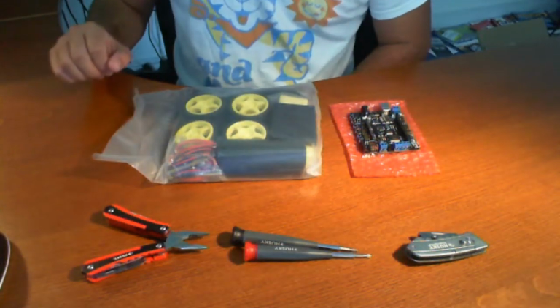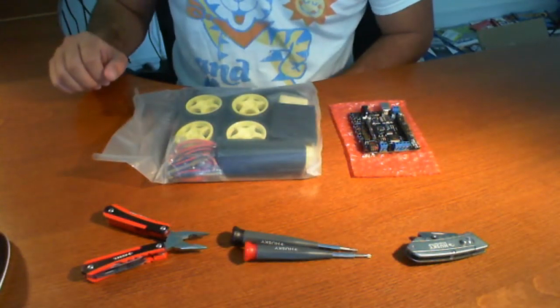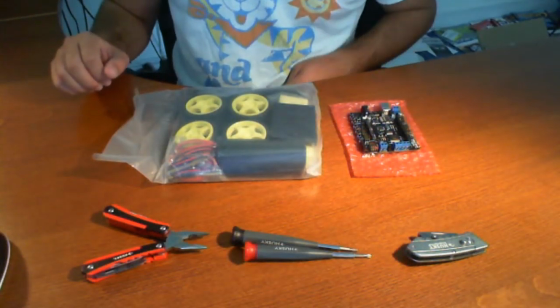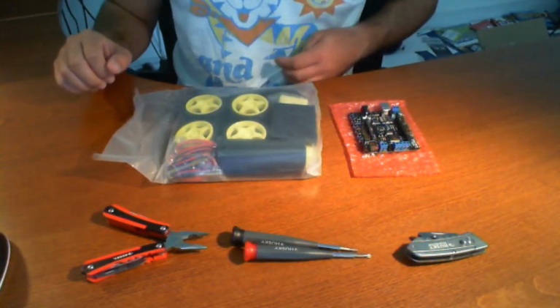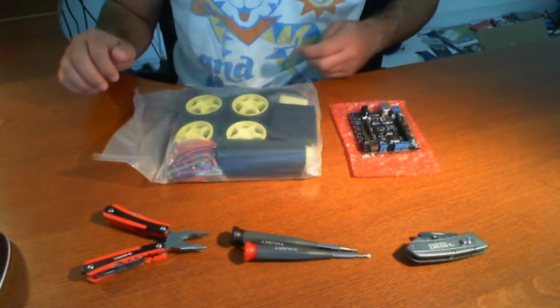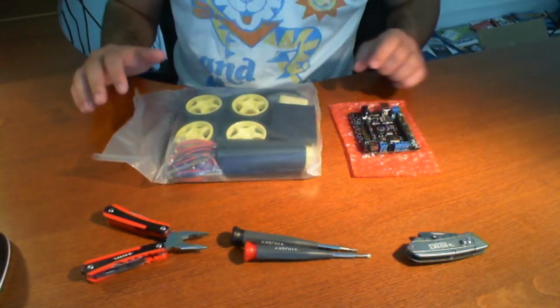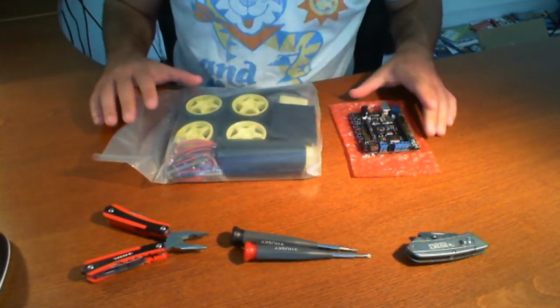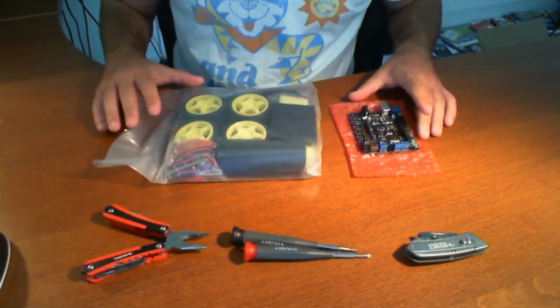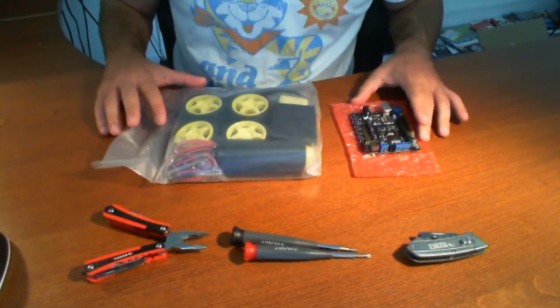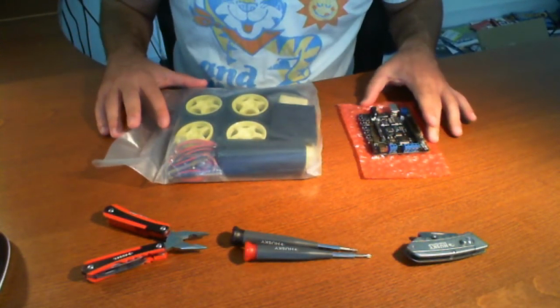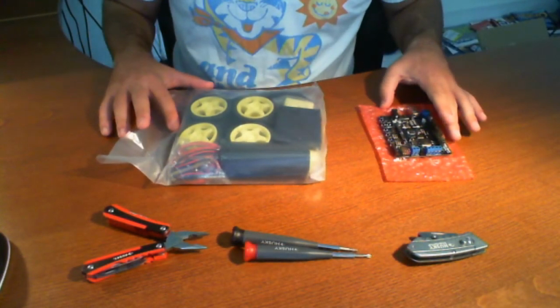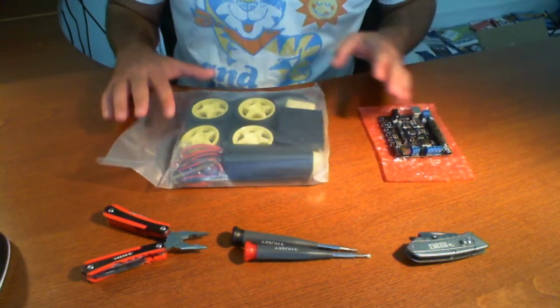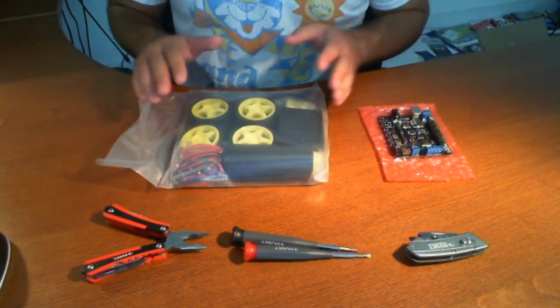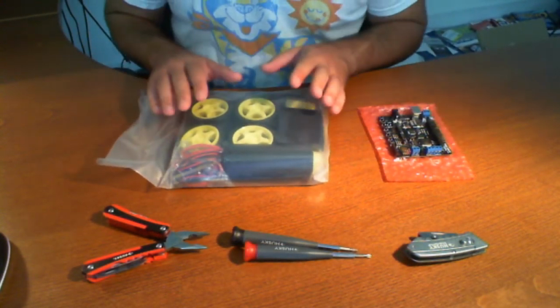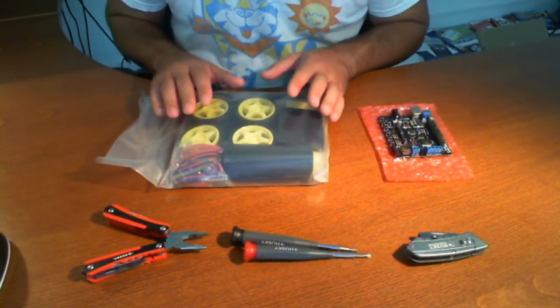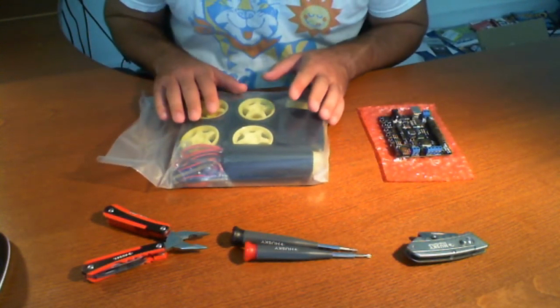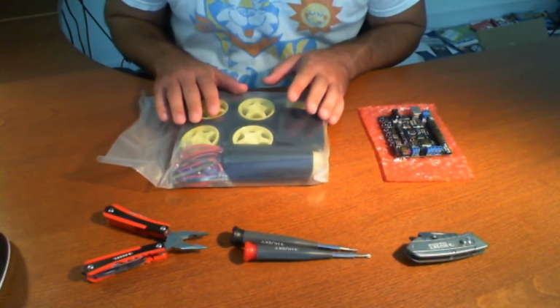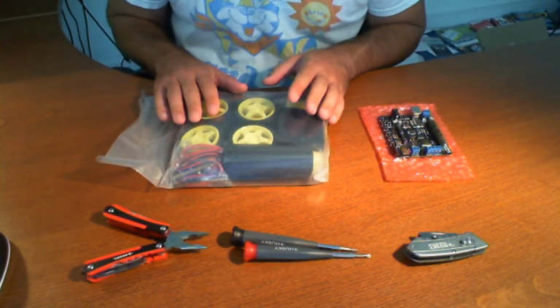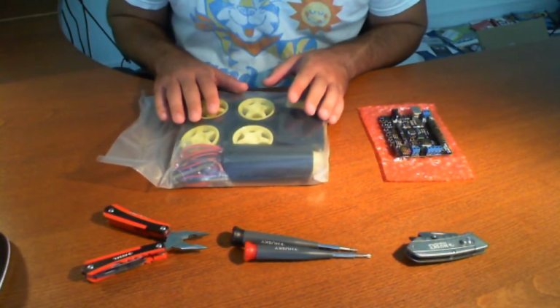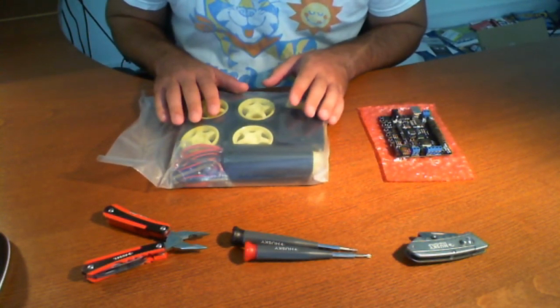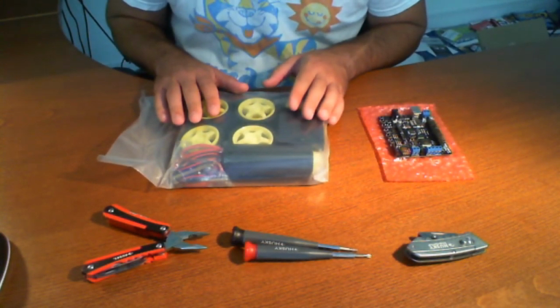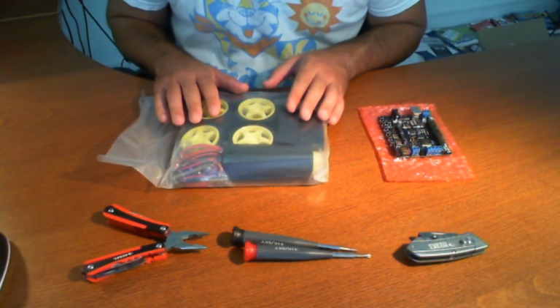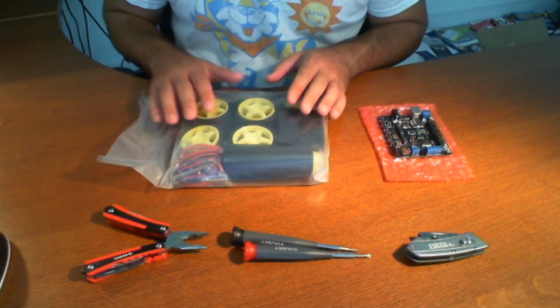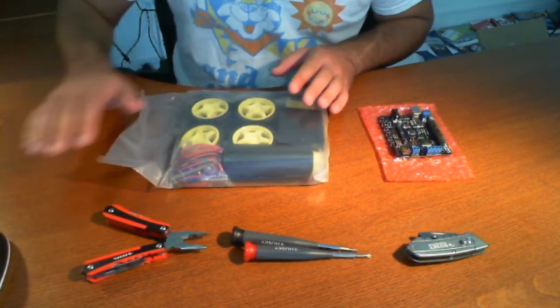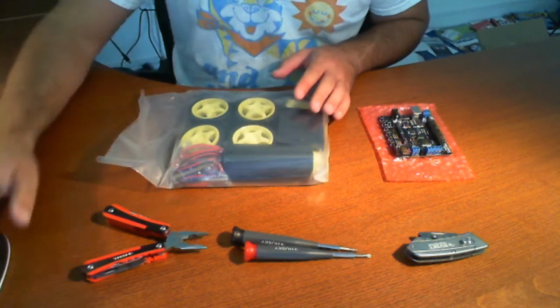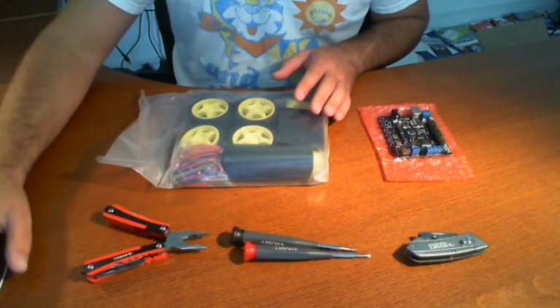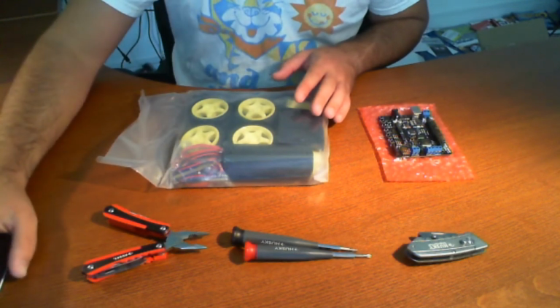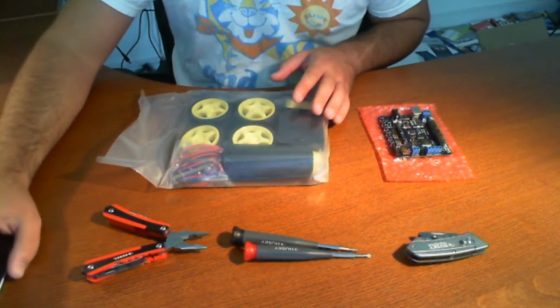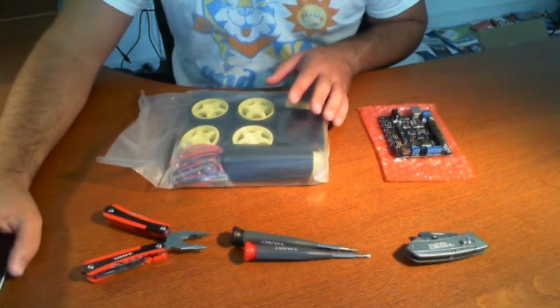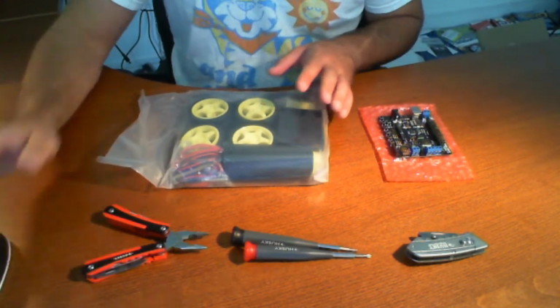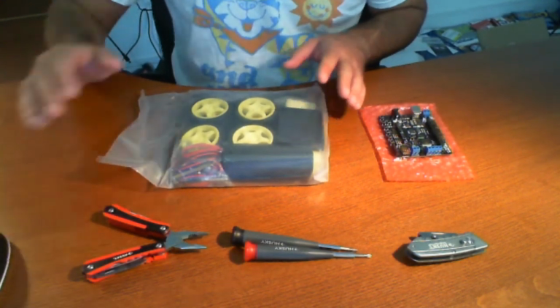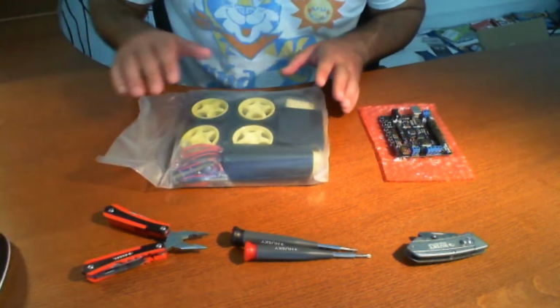Hello and welcome. We're here to talk about the DFRobot 4WD mobile platform for the Arduino.